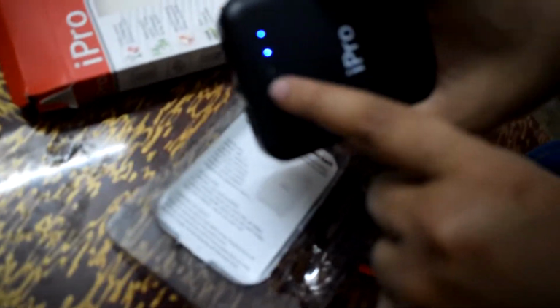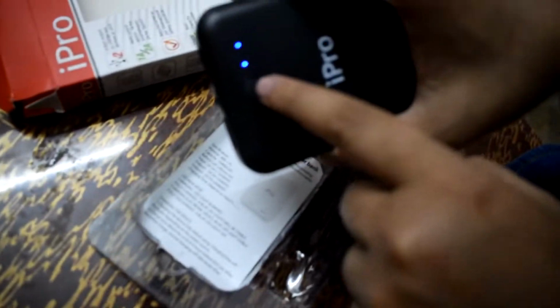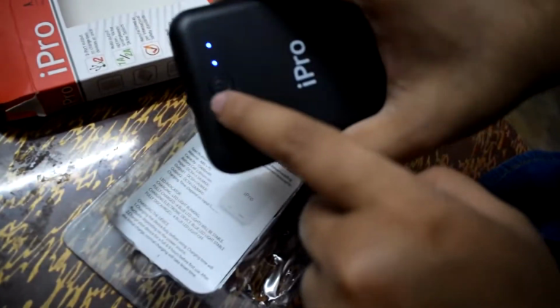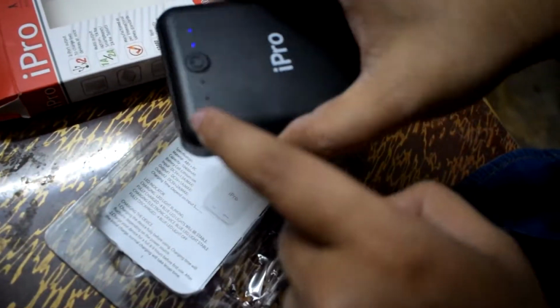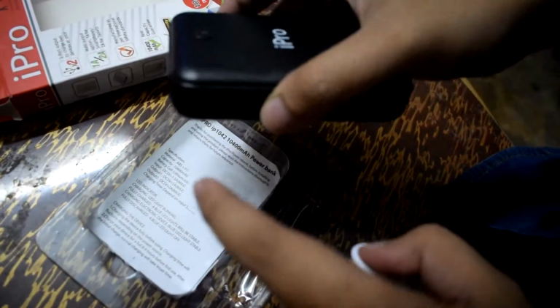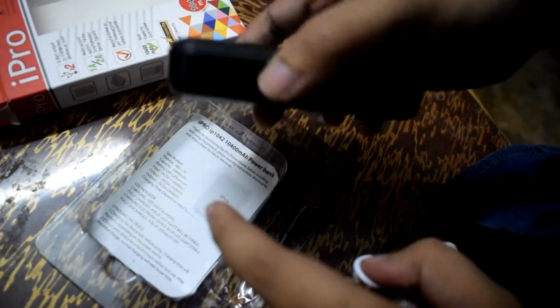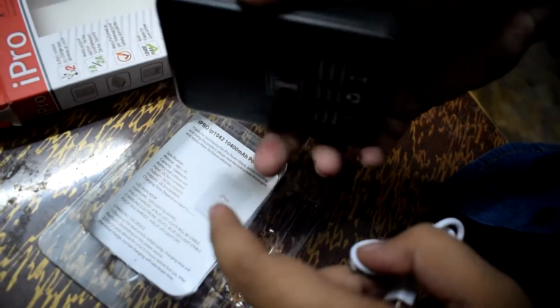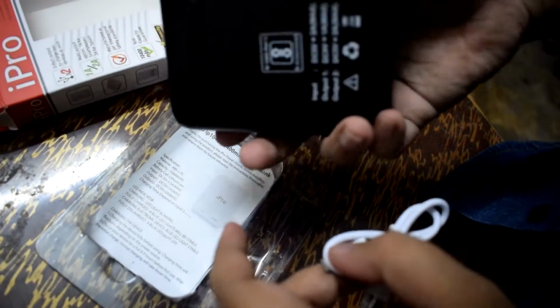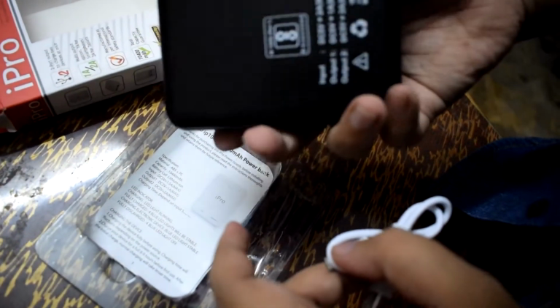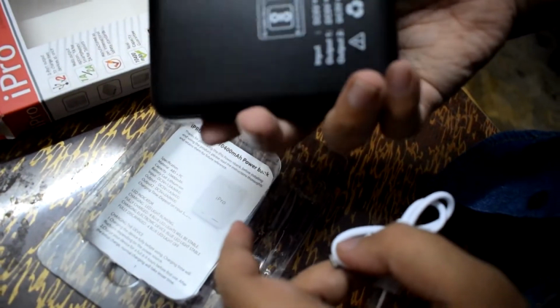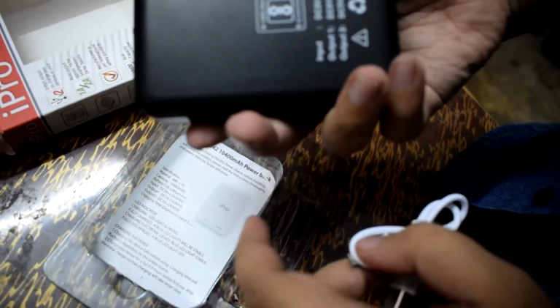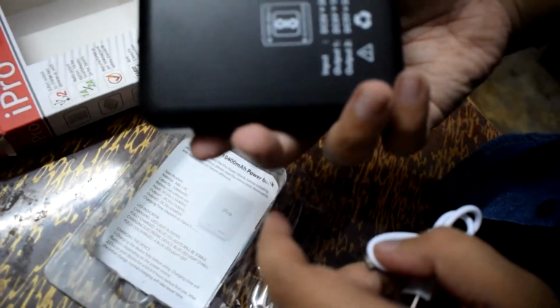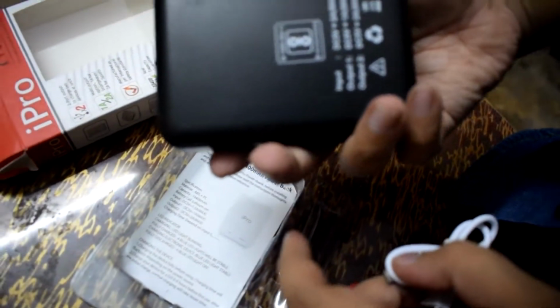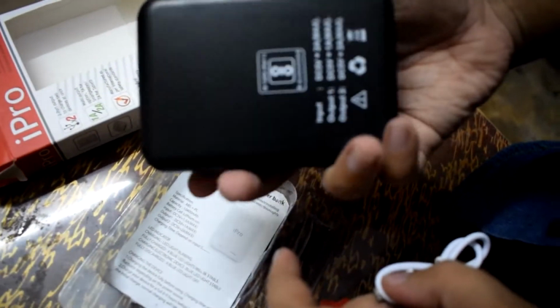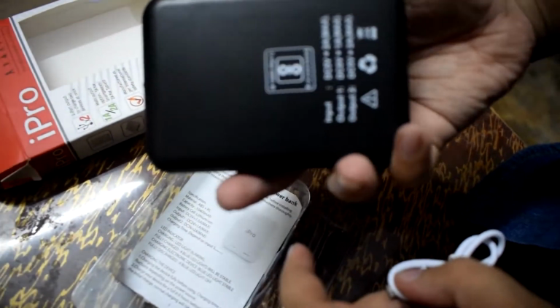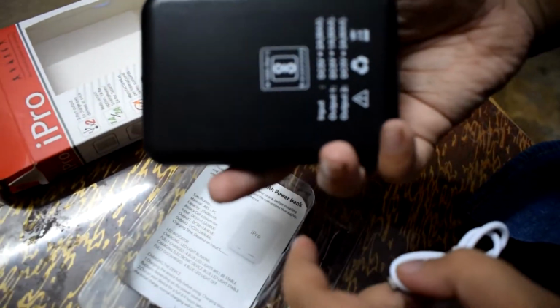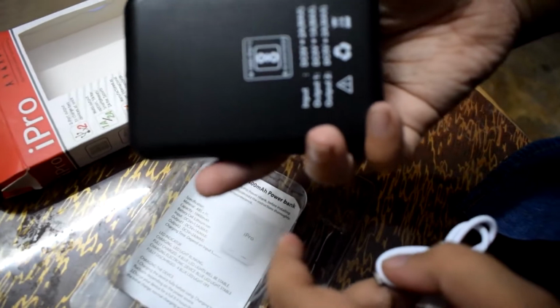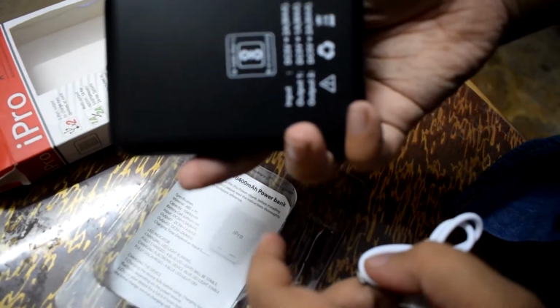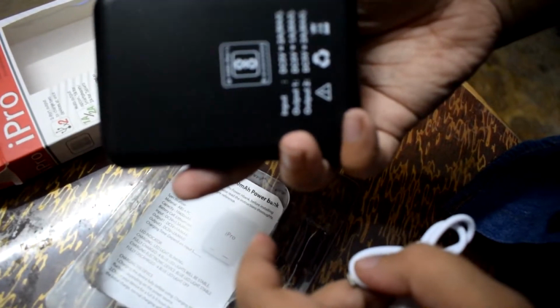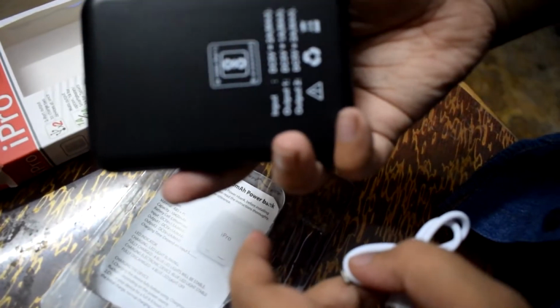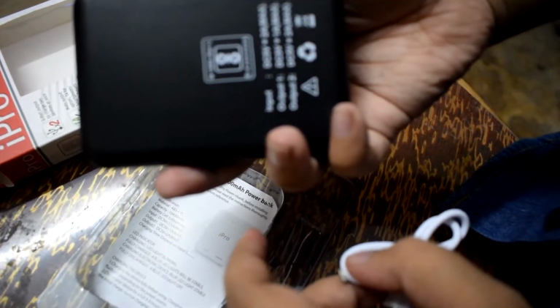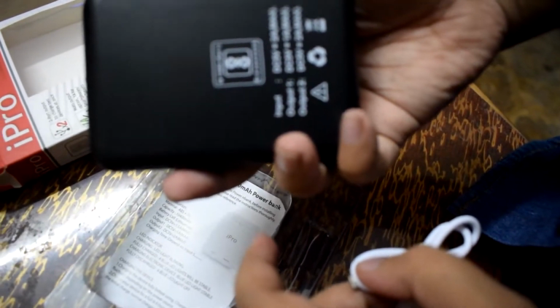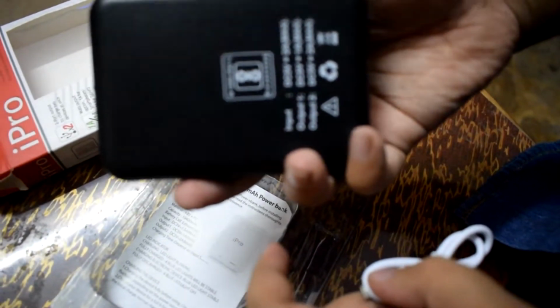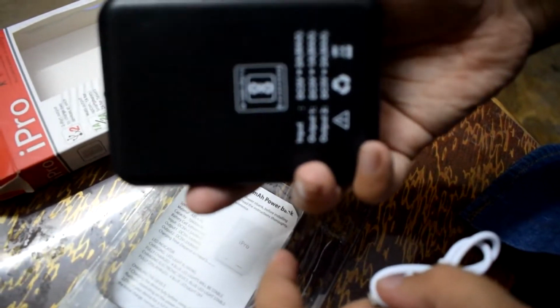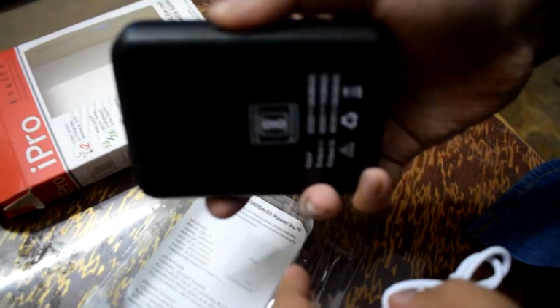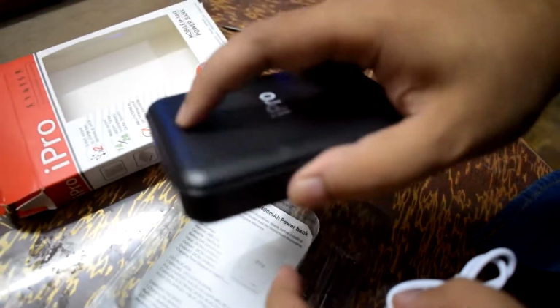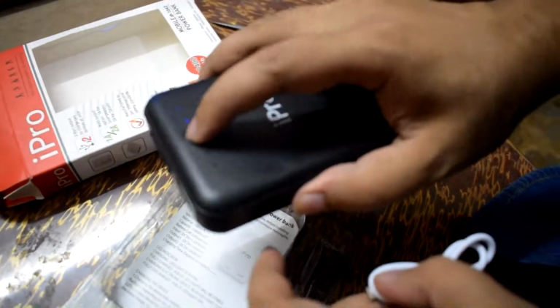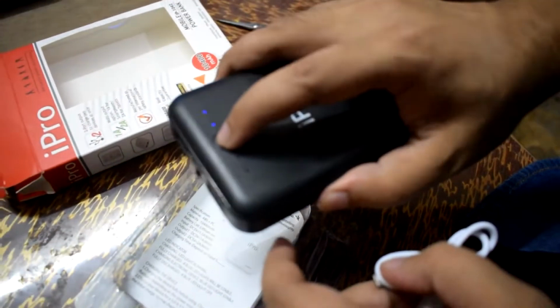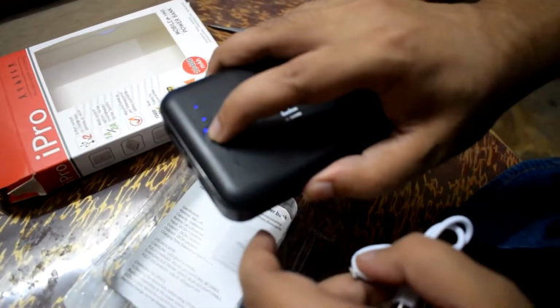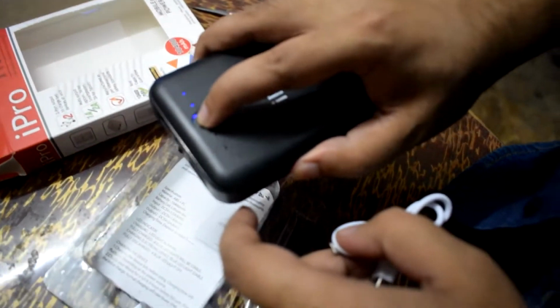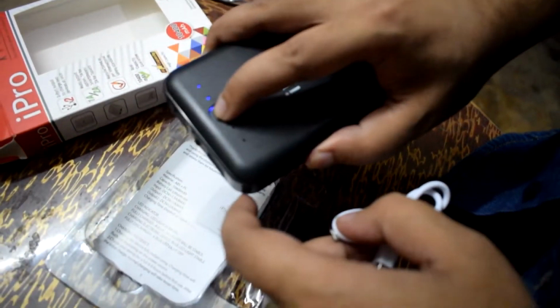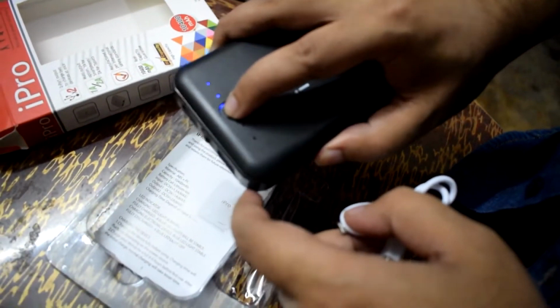It has two USB ports and a charging cable. I can see two battery indicator batteries. That means it is low right now, but it will be full charge — that's good.